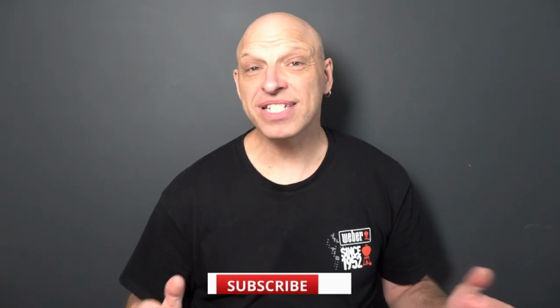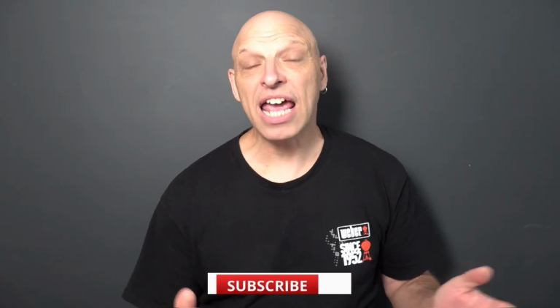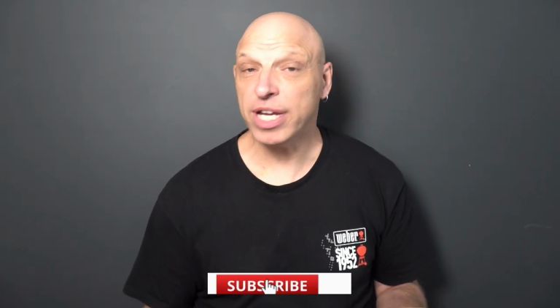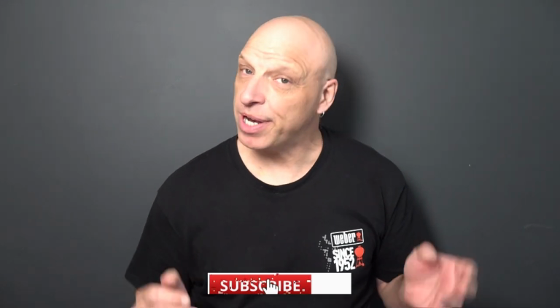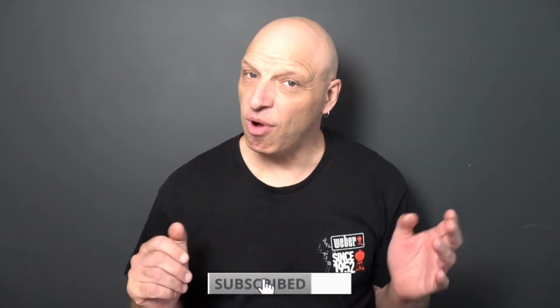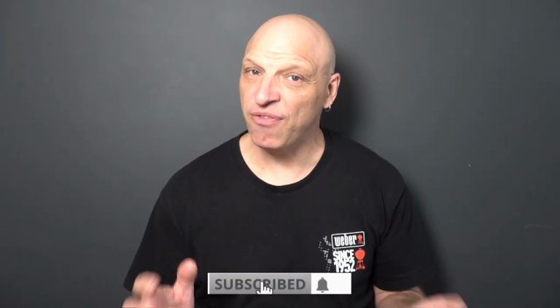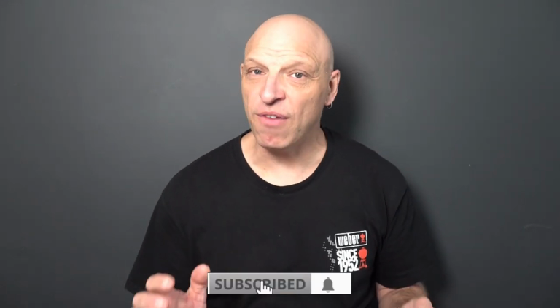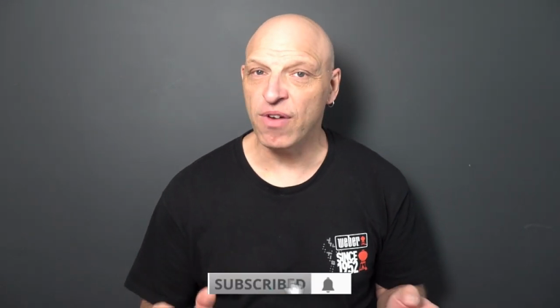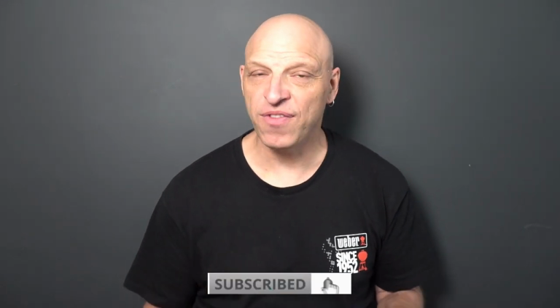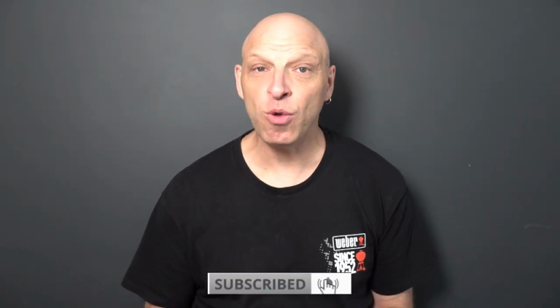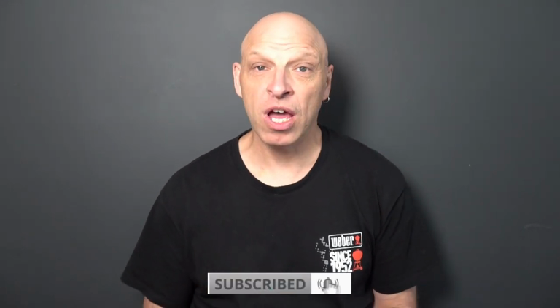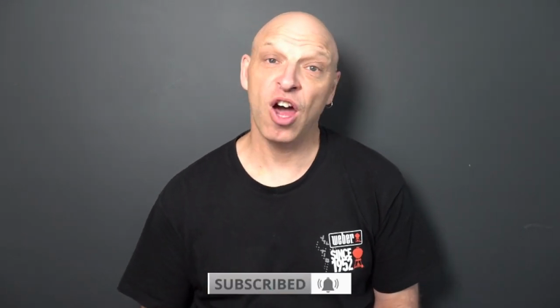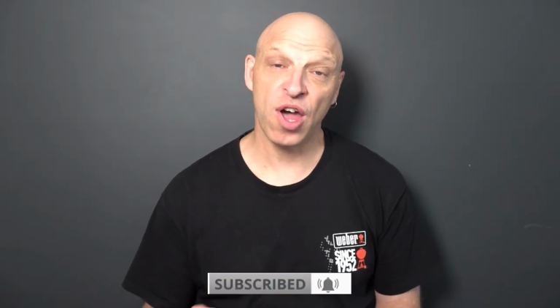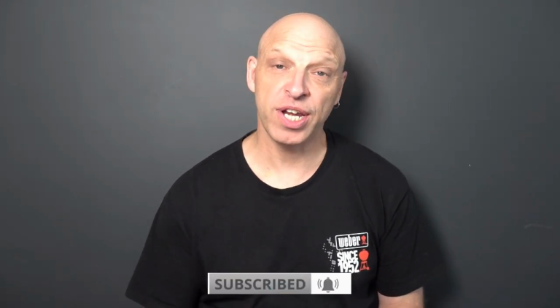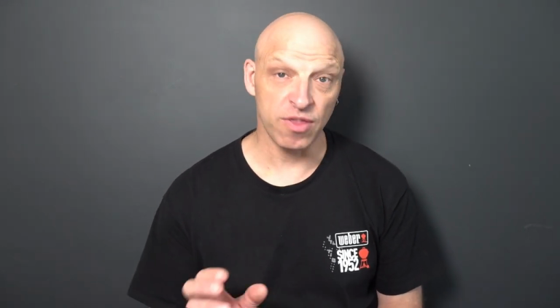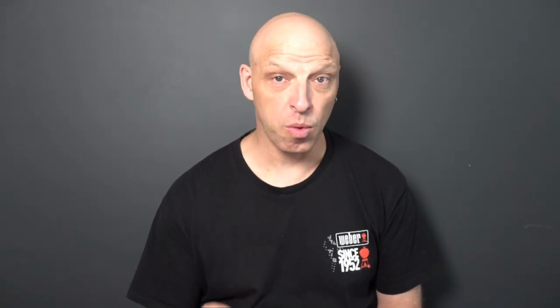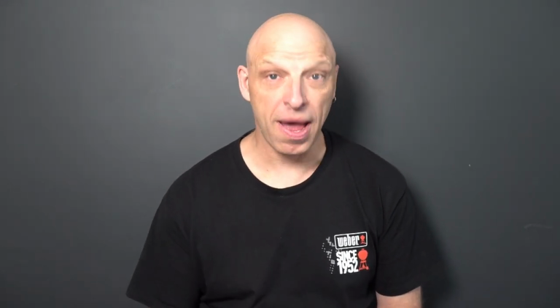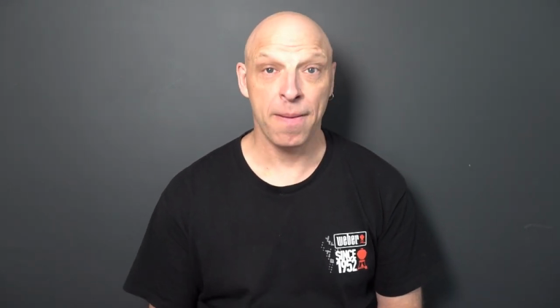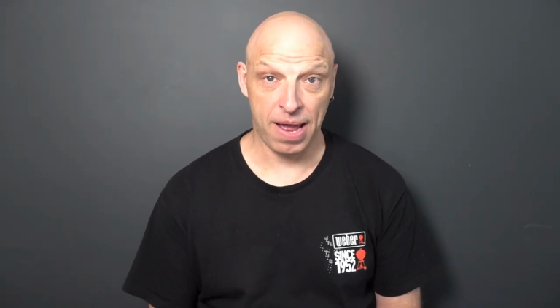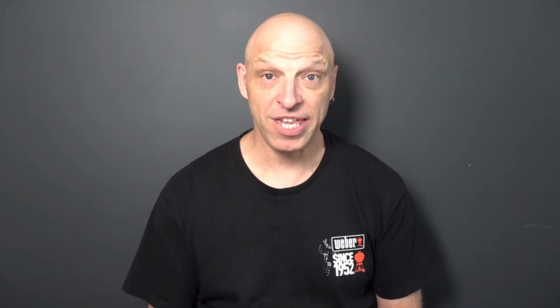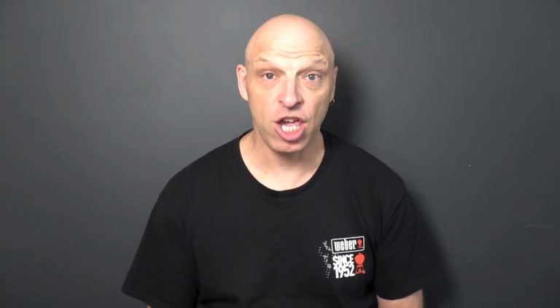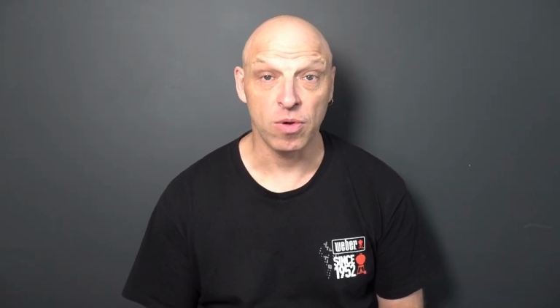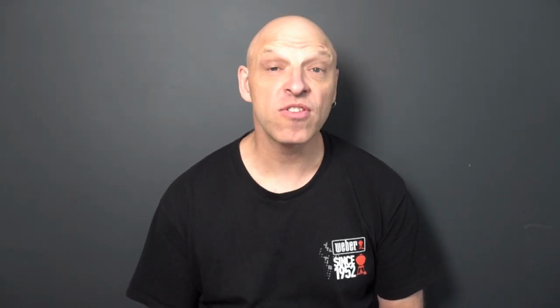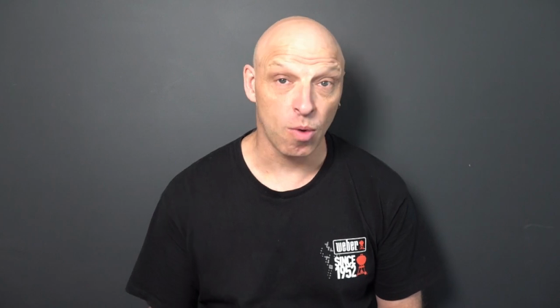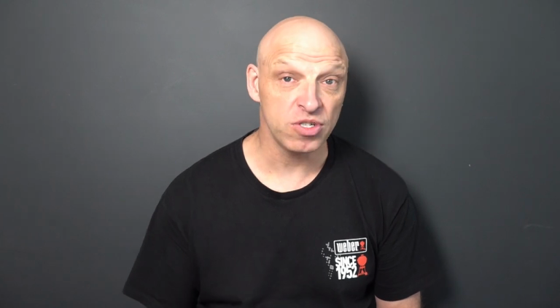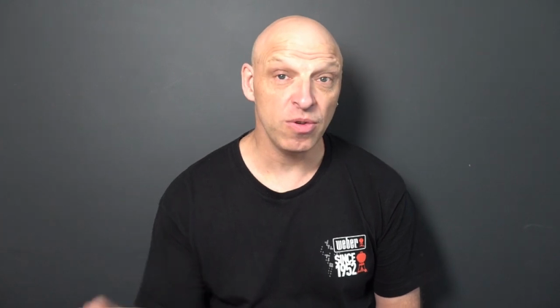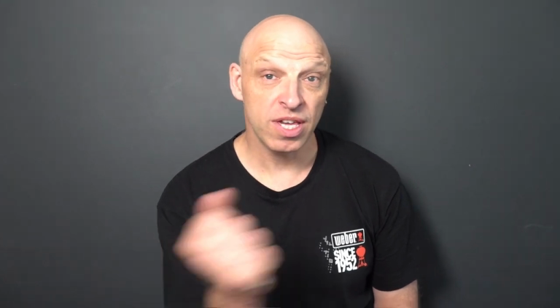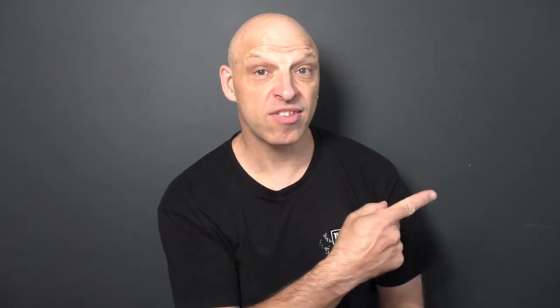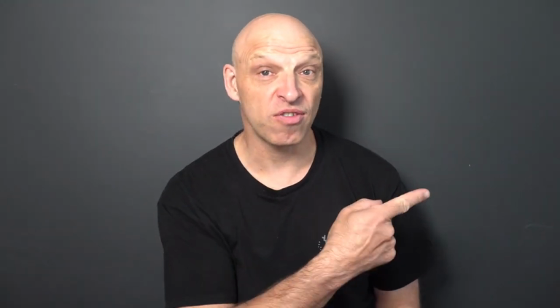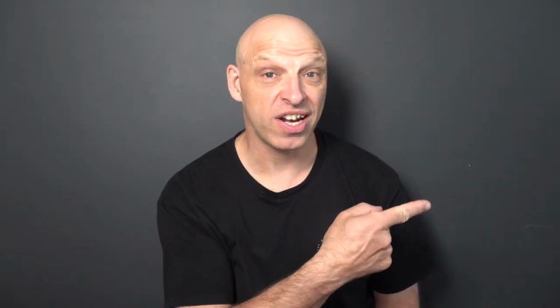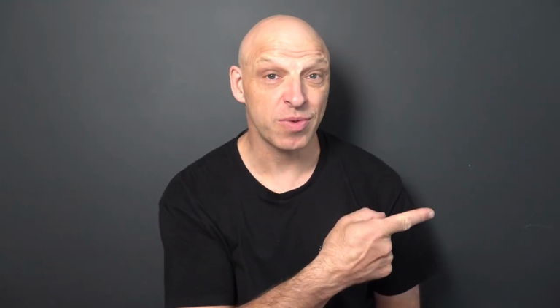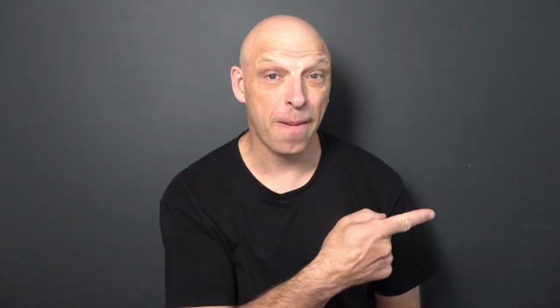Today we're going to be looking at my five-year review of owning the Weber Baby Q. Let's dive straight into it.